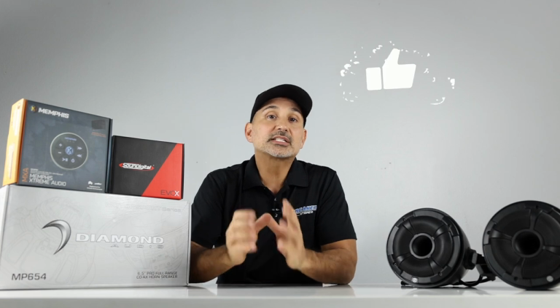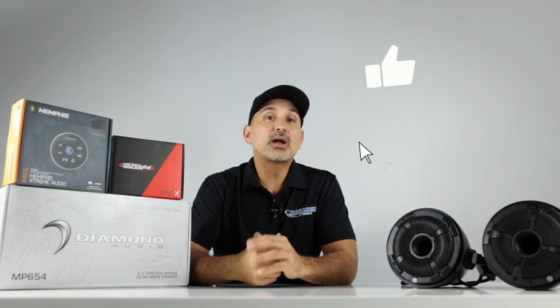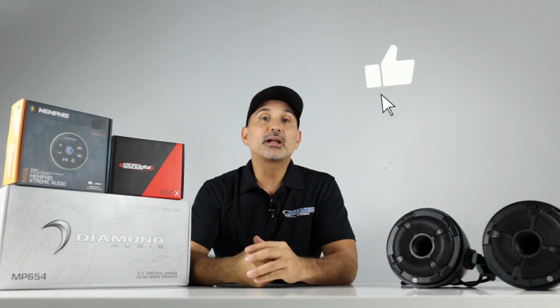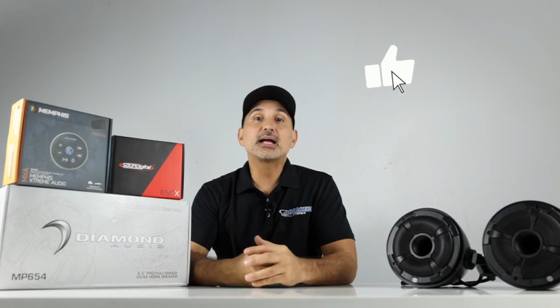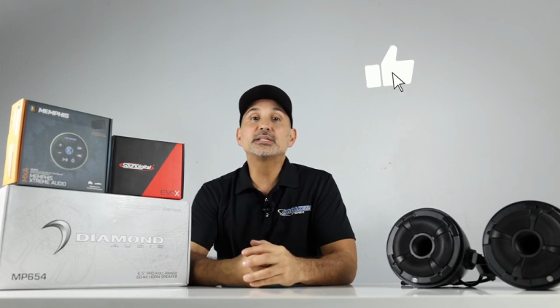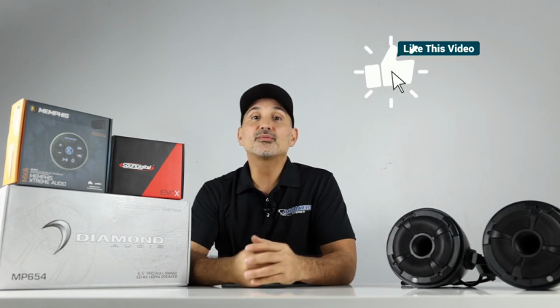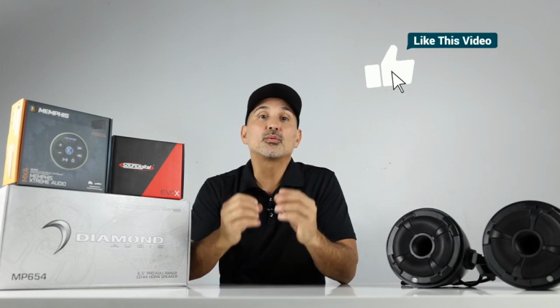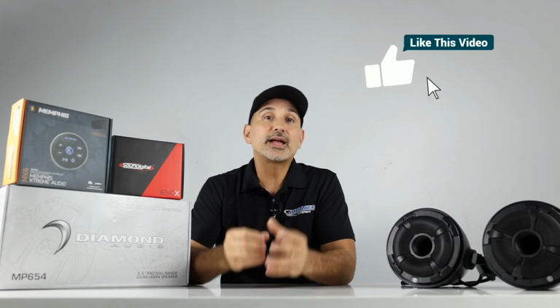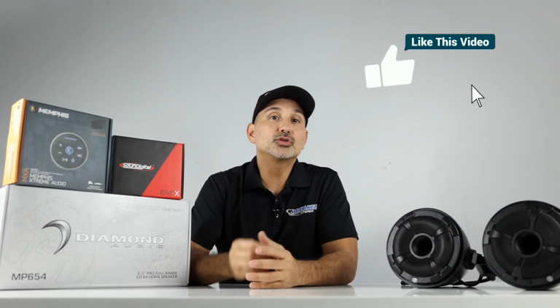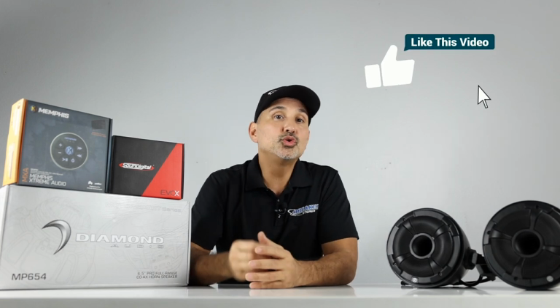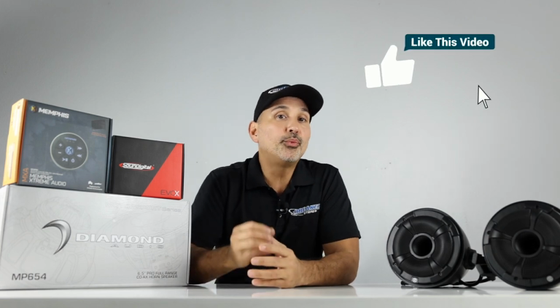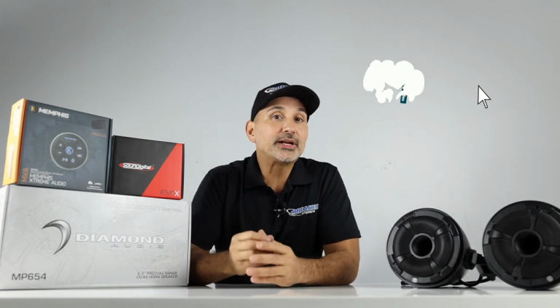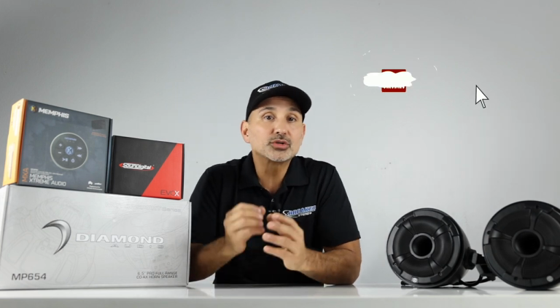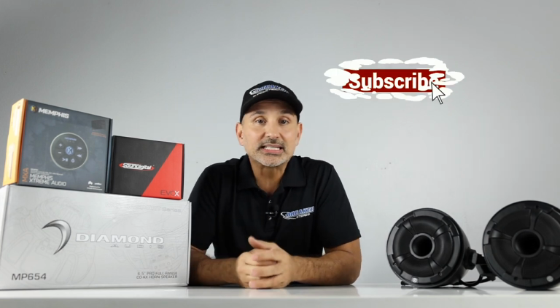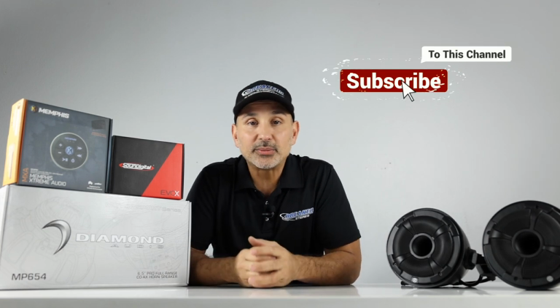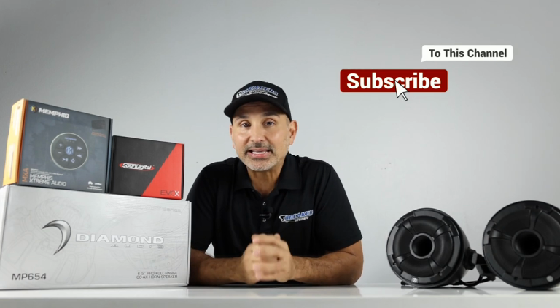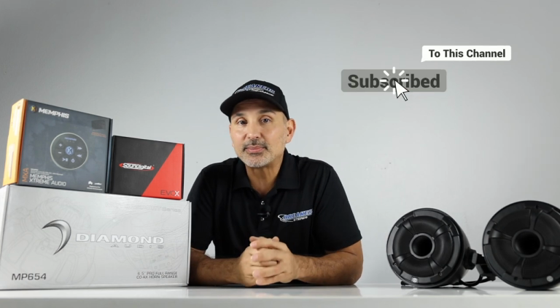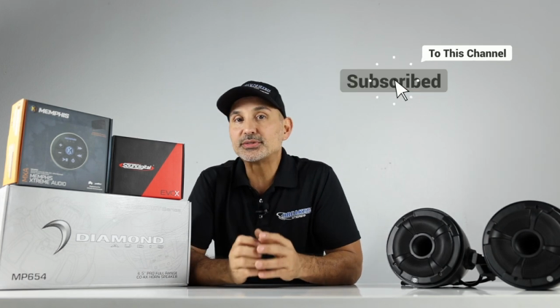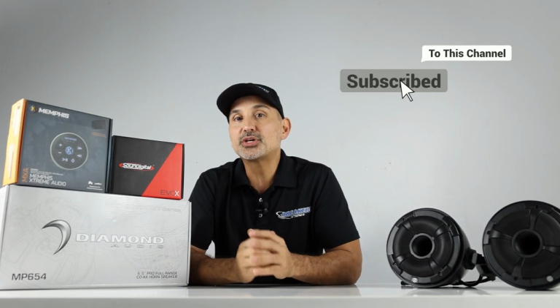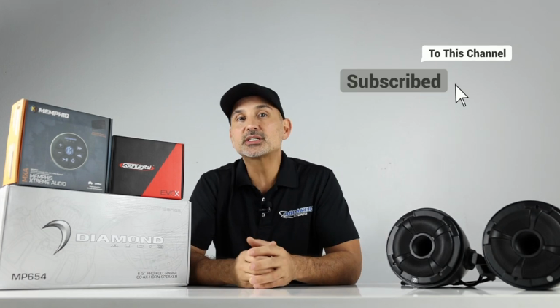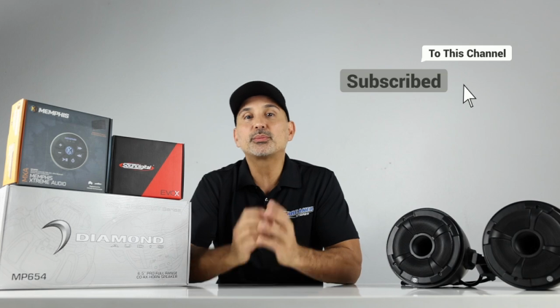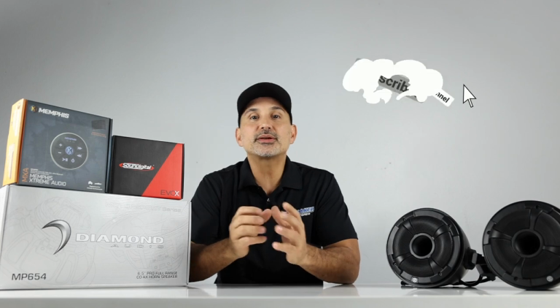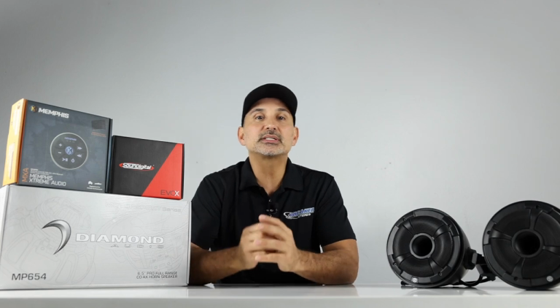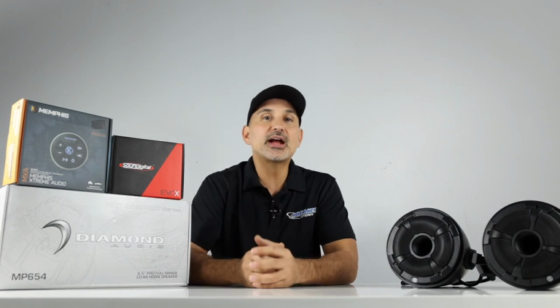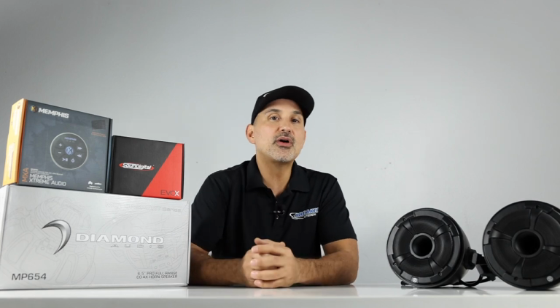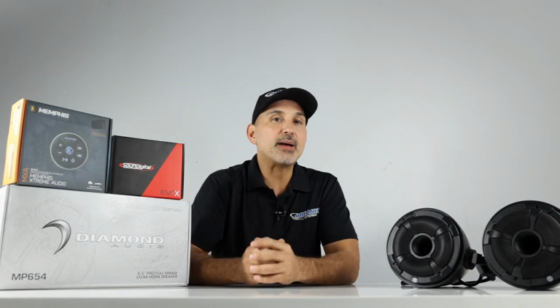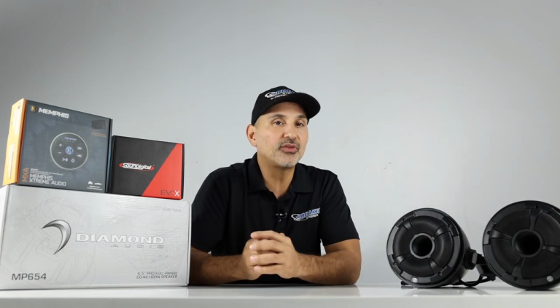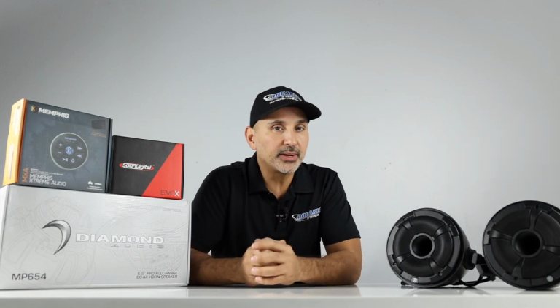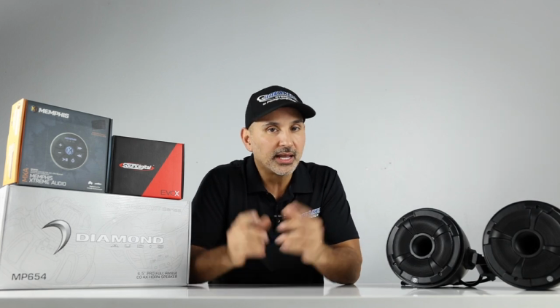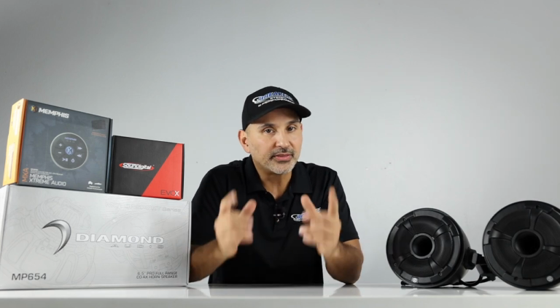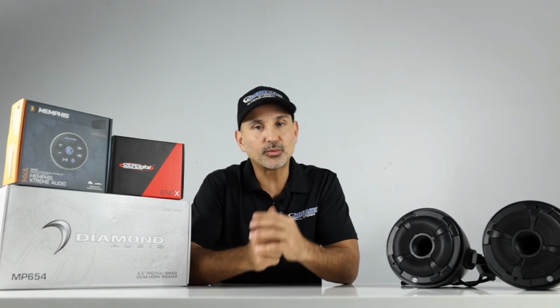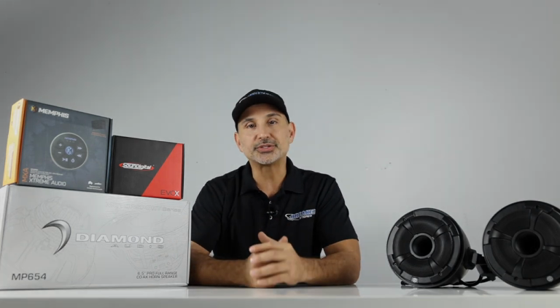That's gonna wrap it up for the Riker 2.0 system. My name is Josh, I'm with Breakers Stereo and Performance. Thanks for watching.